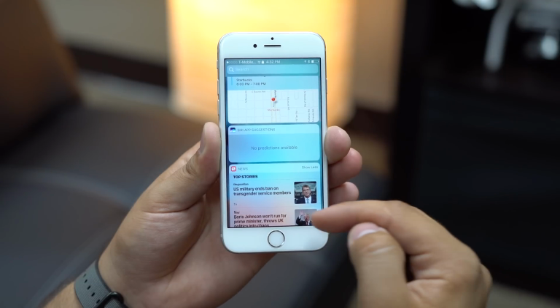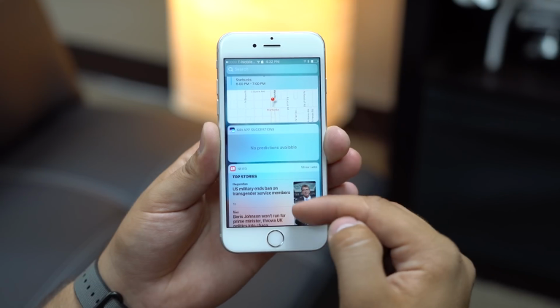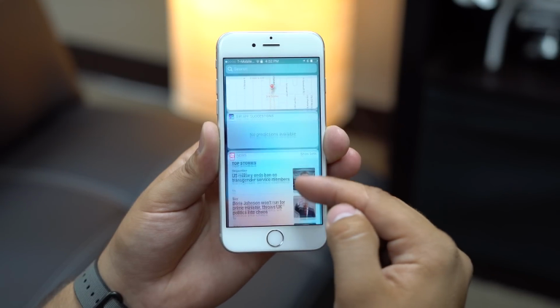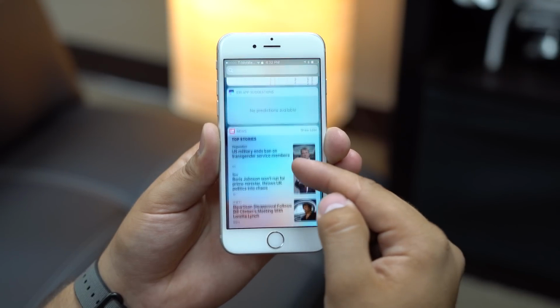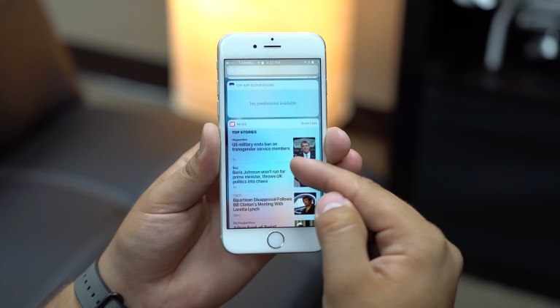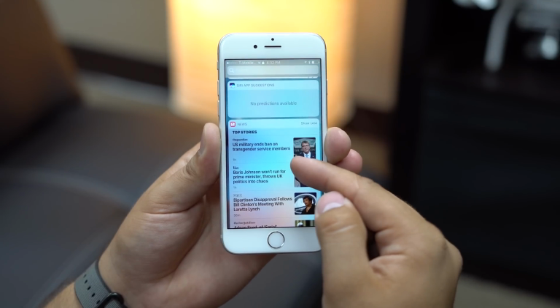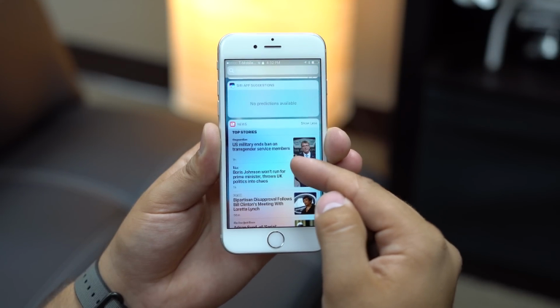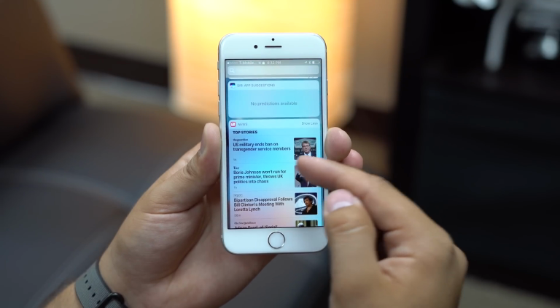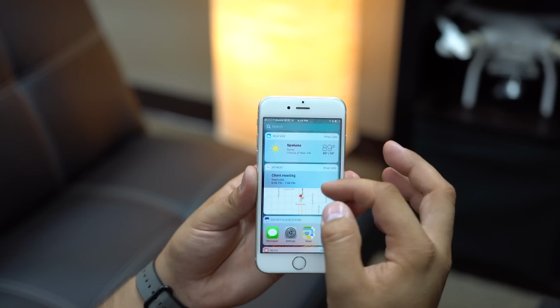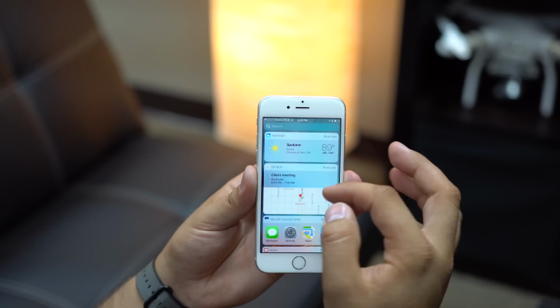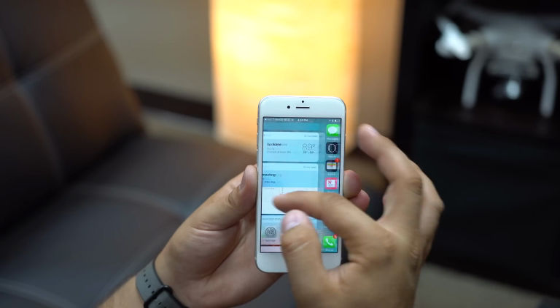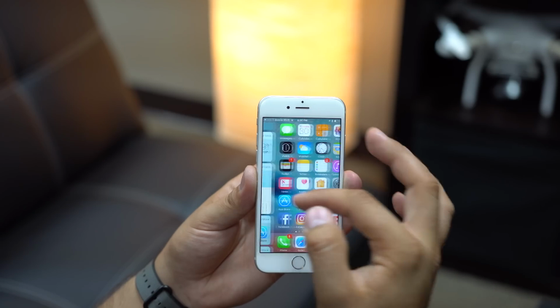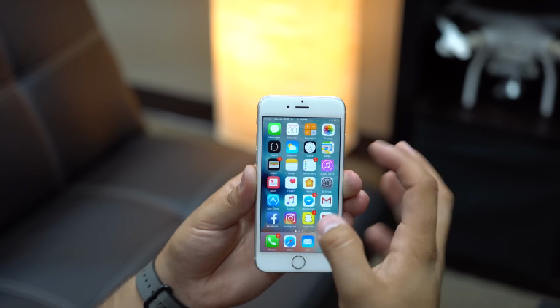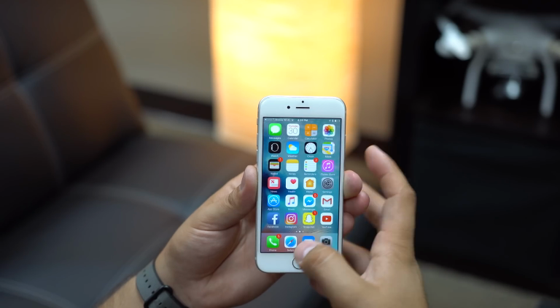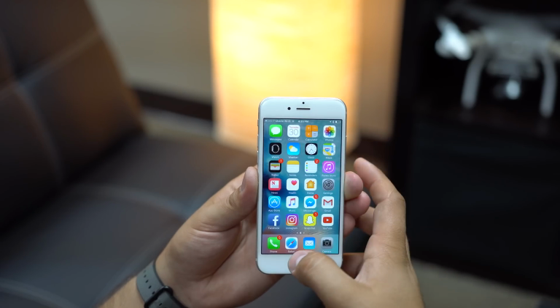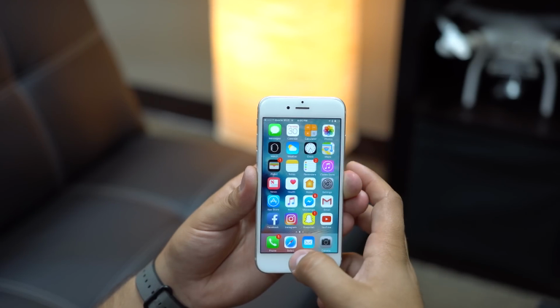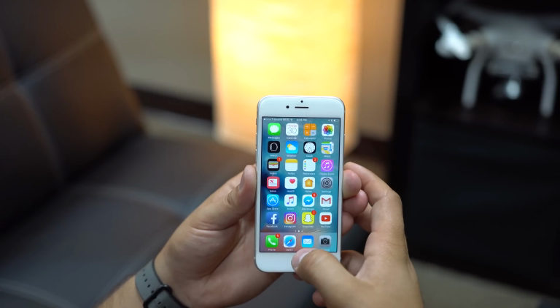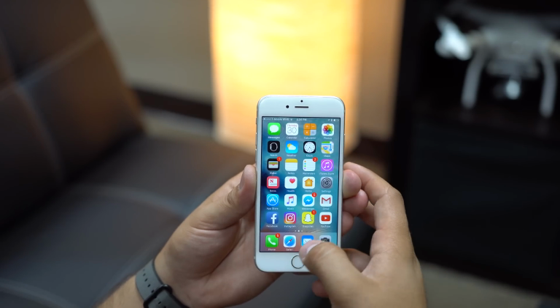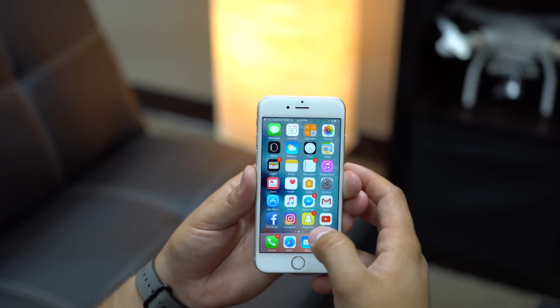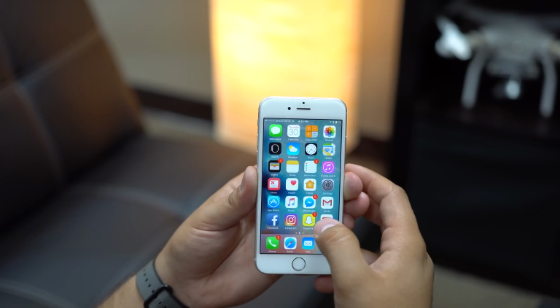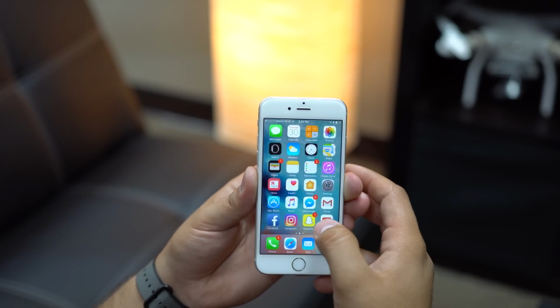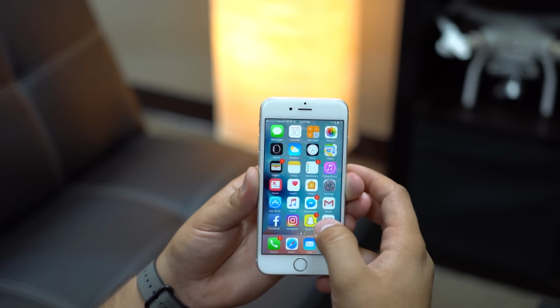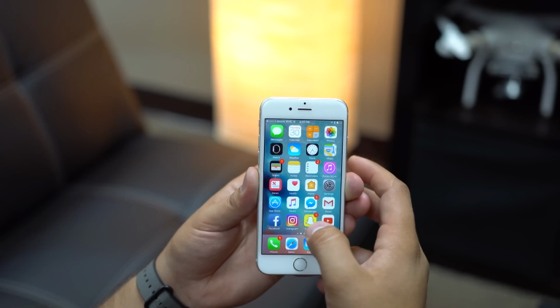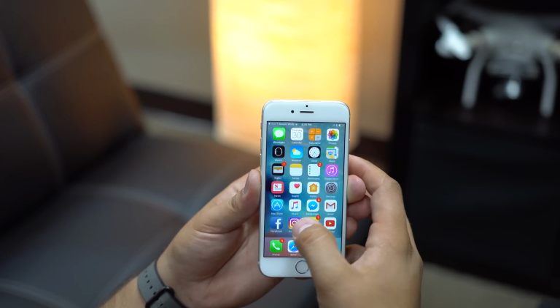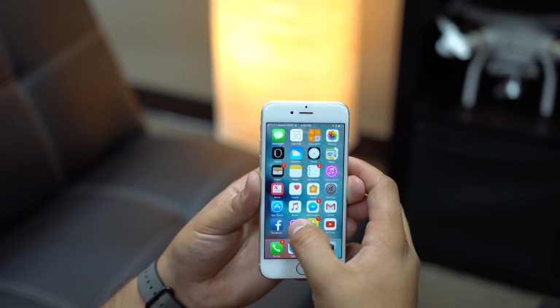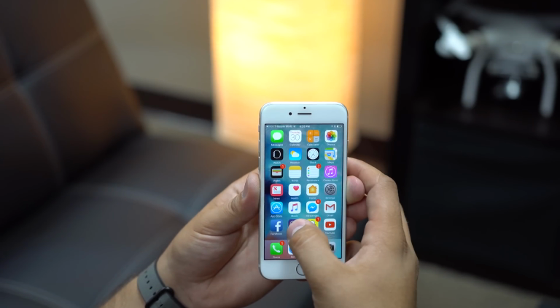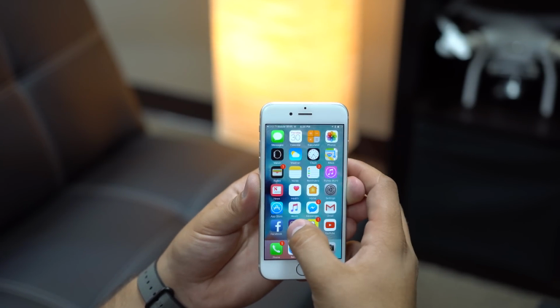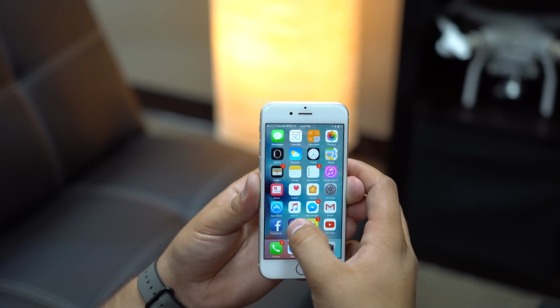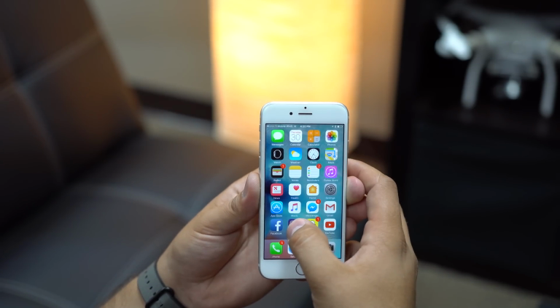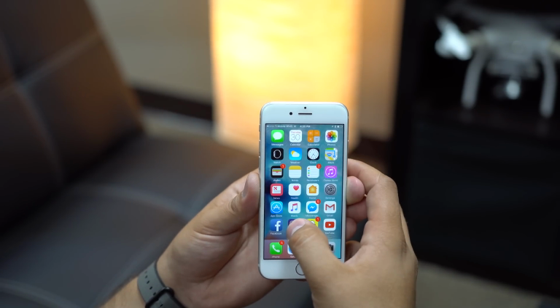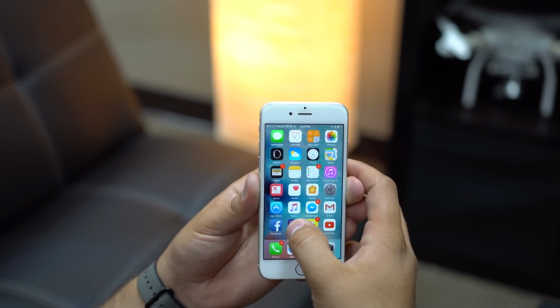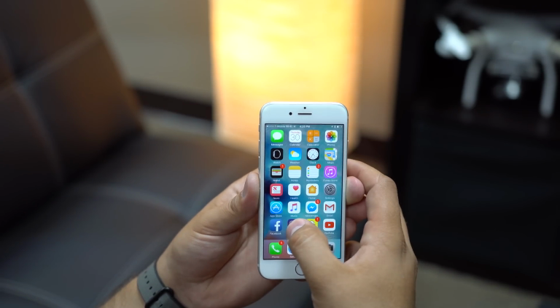If you have an iPhone 6s with 3D Touch, widgets can also be found with some apps on the home screen with a firm press.